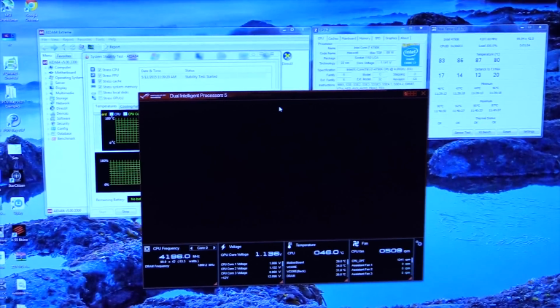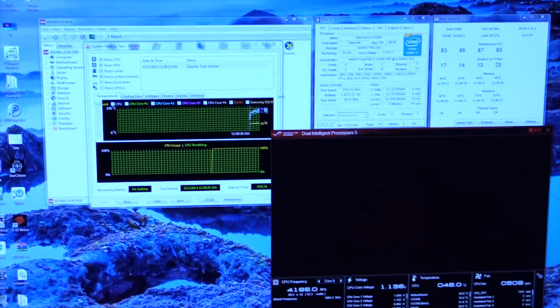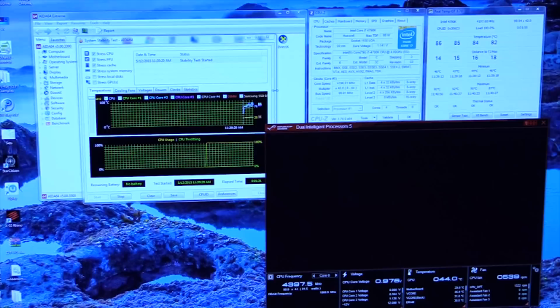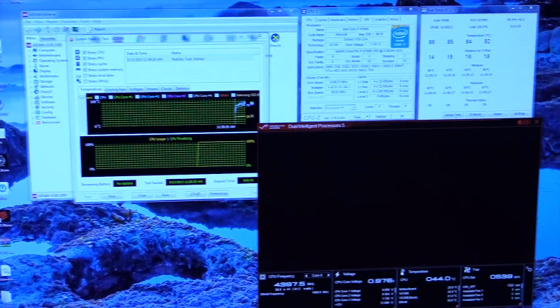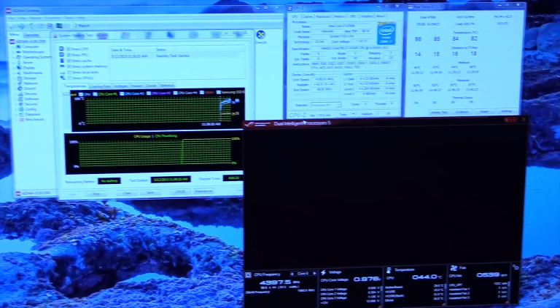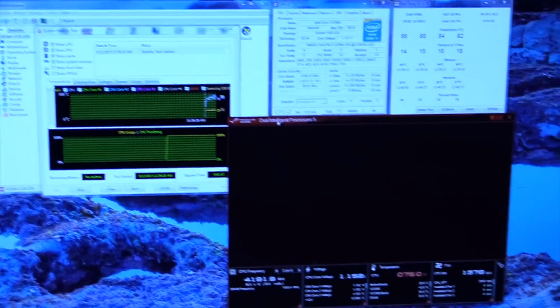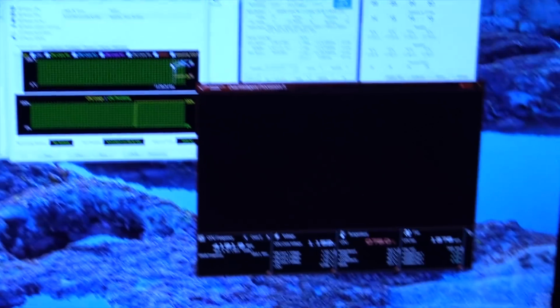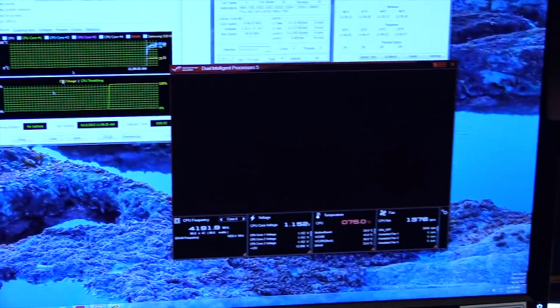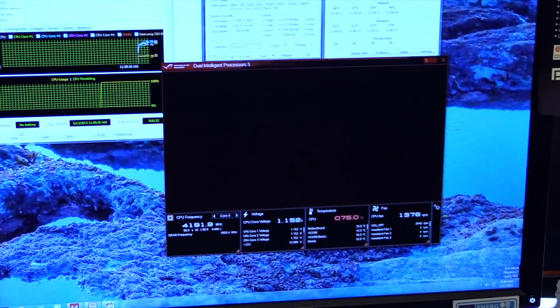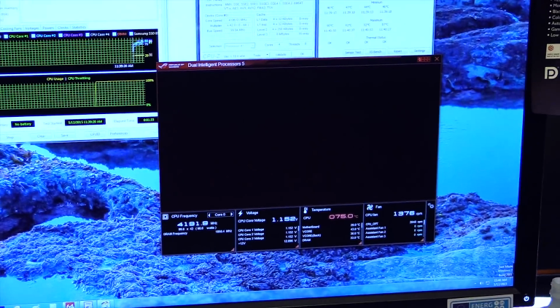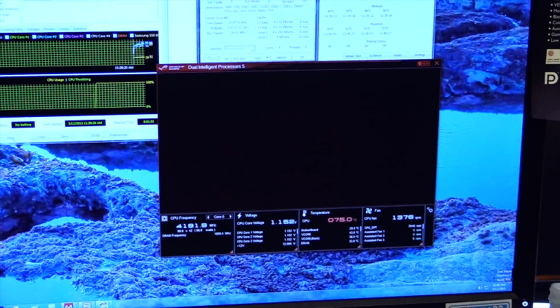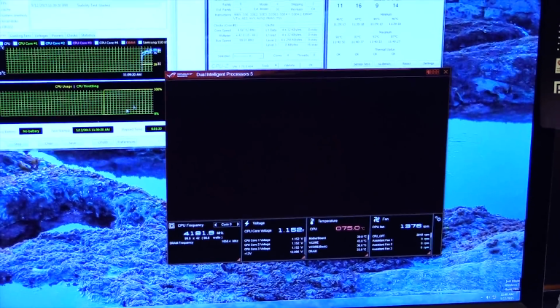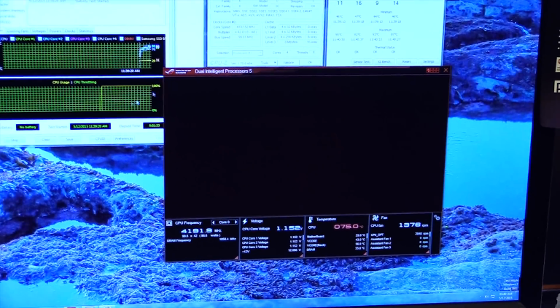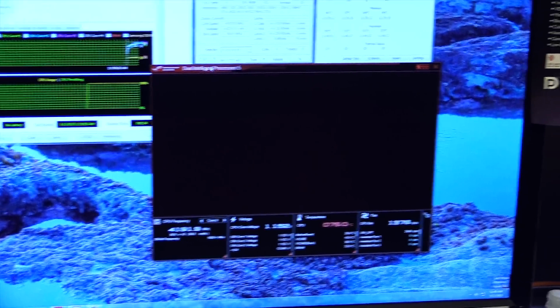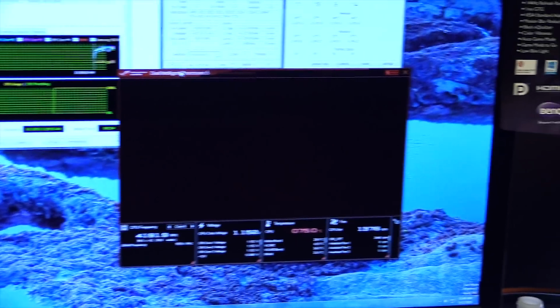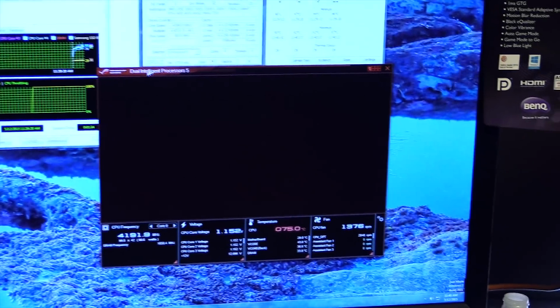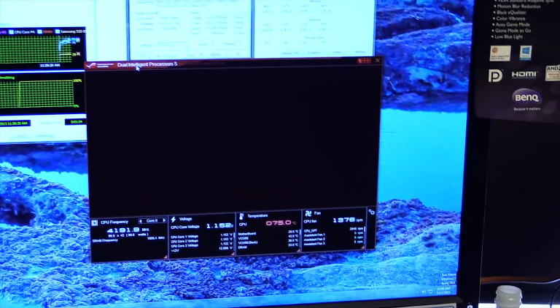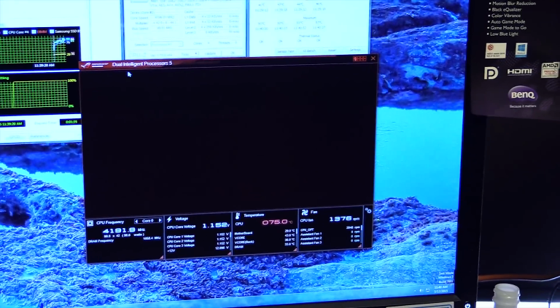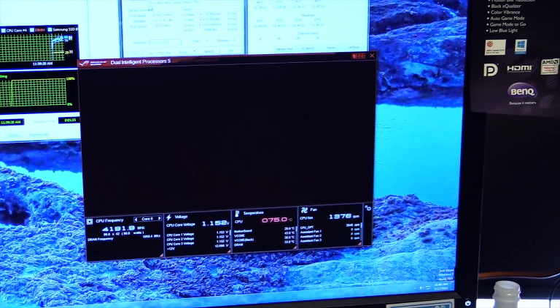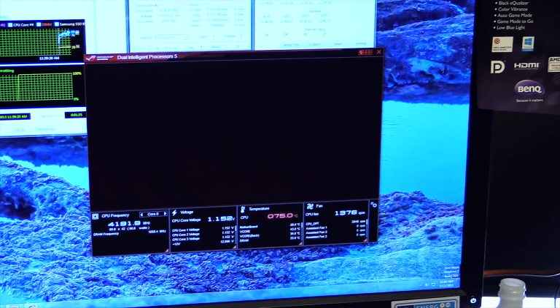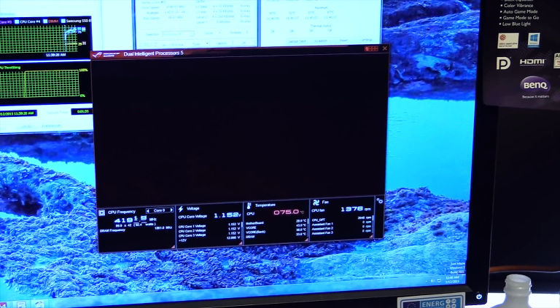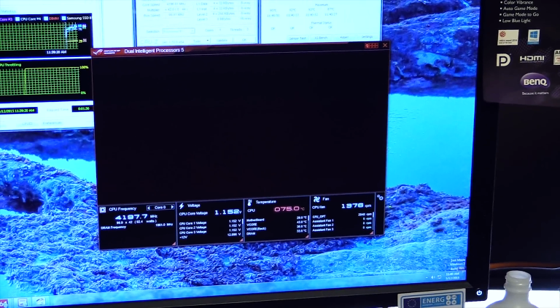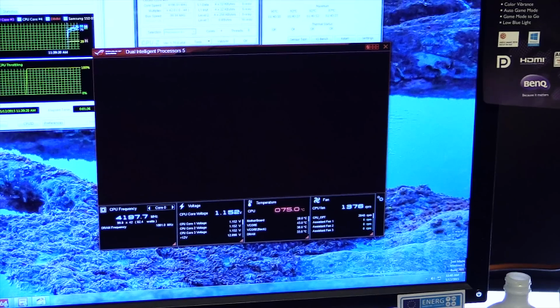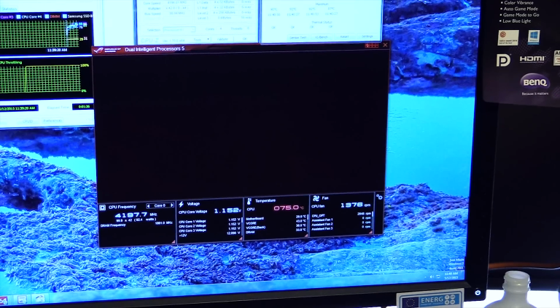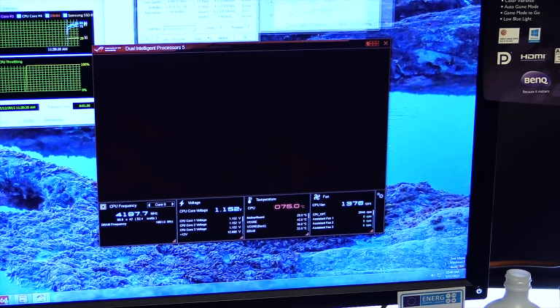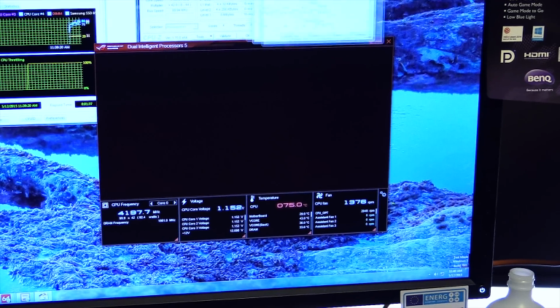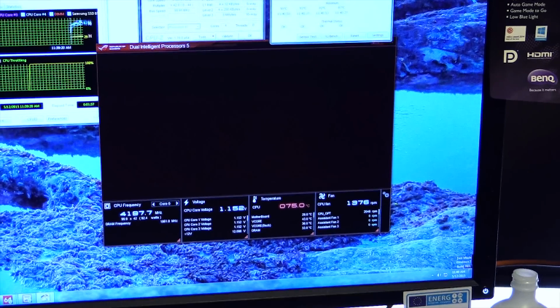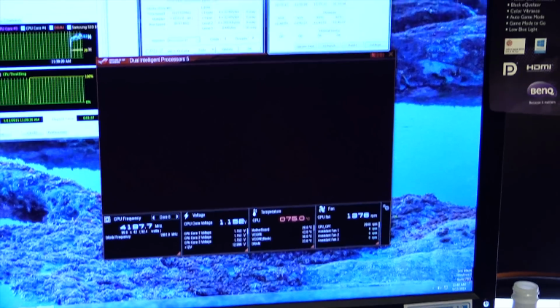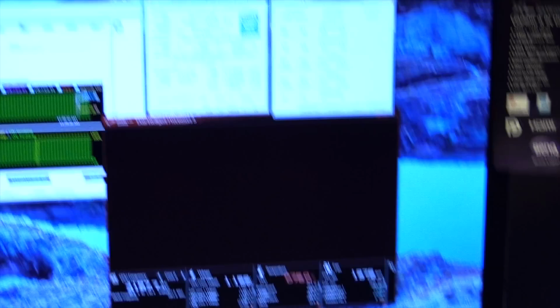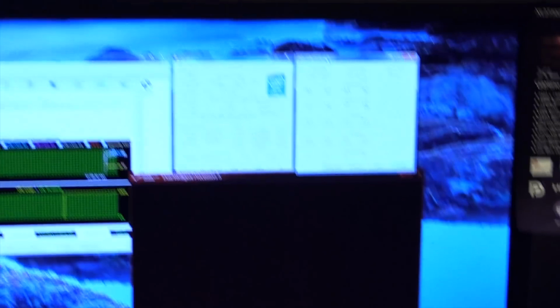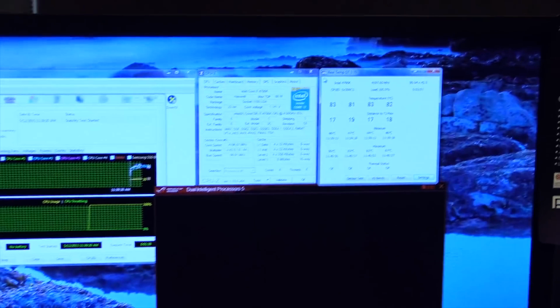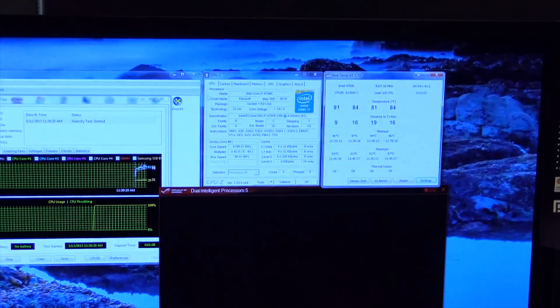This is why I don't like AI Suite — it behaves like this. The system is under load and it wouldn't be doing this if it wasn't under load, but these other programs work fine when the system is under load.